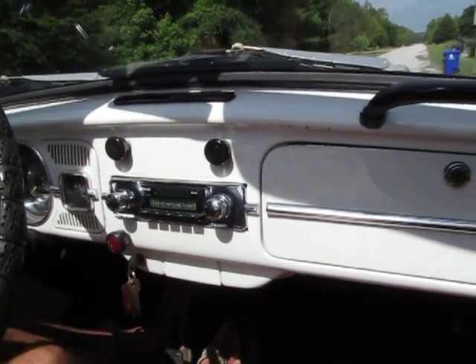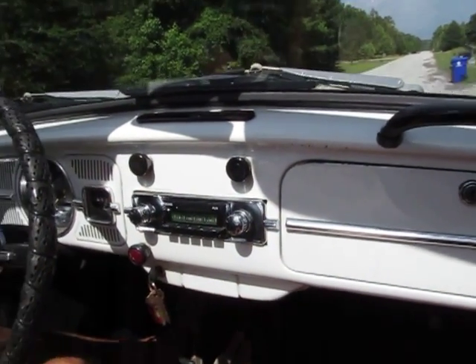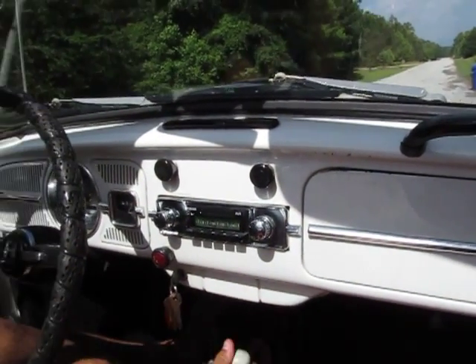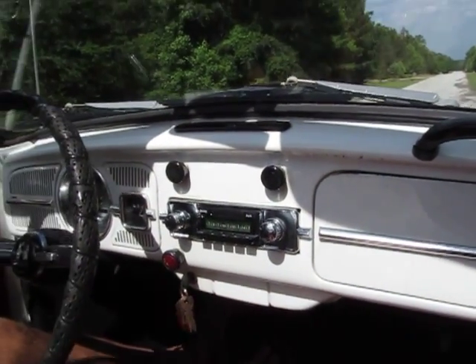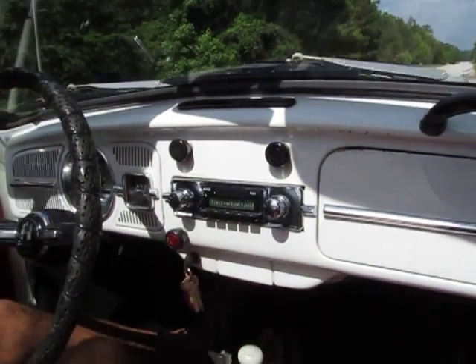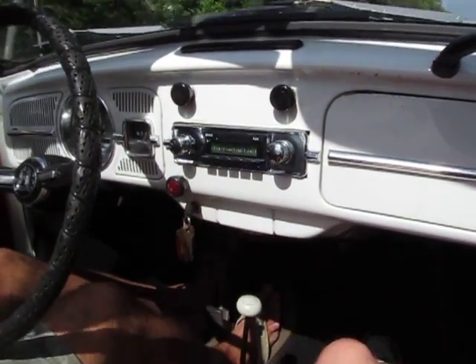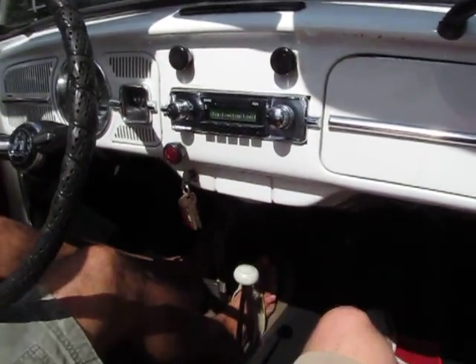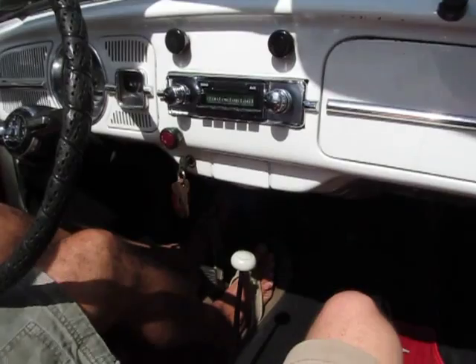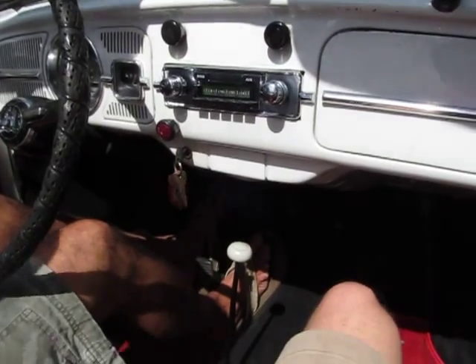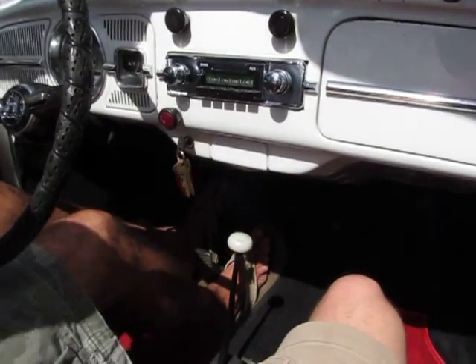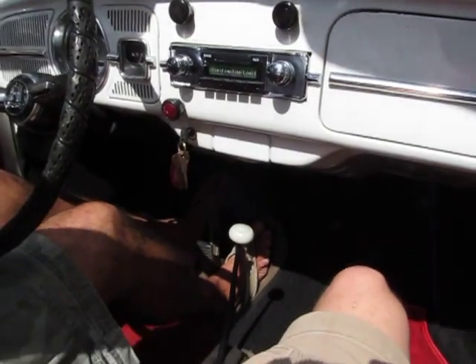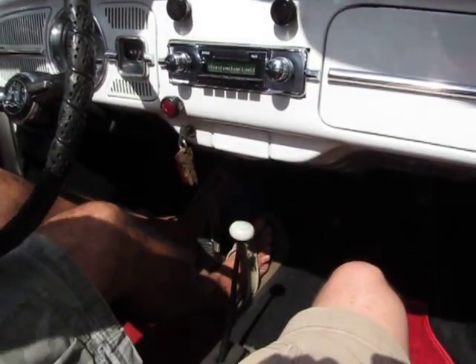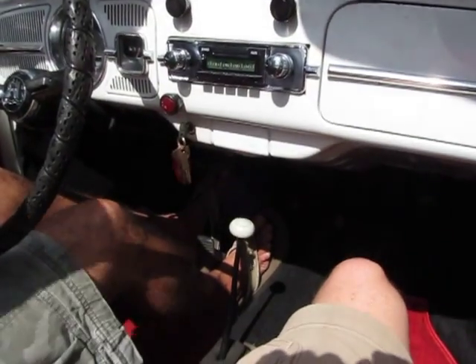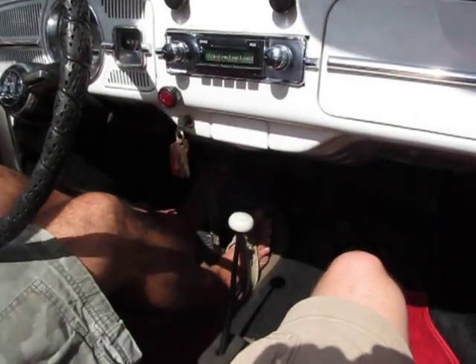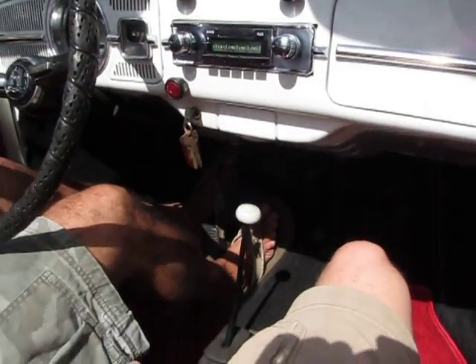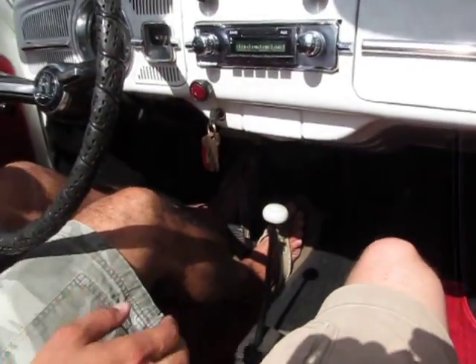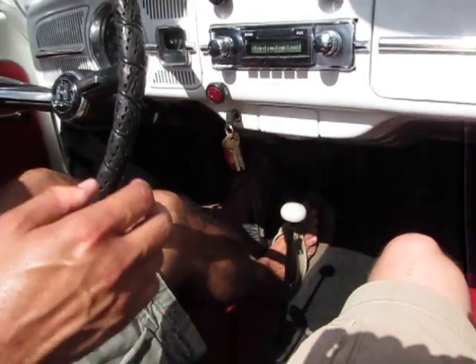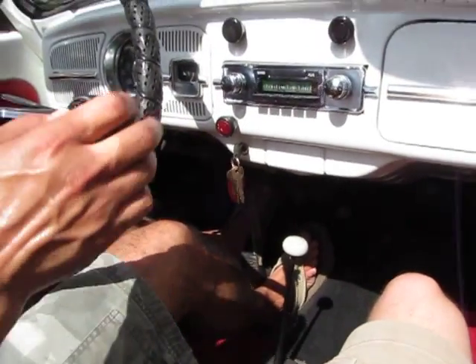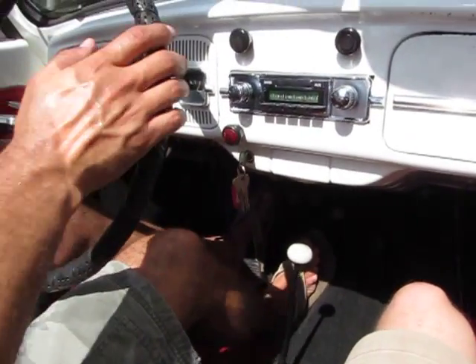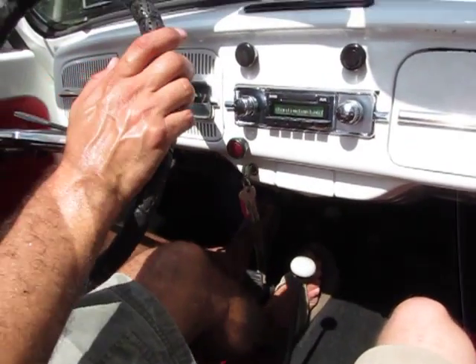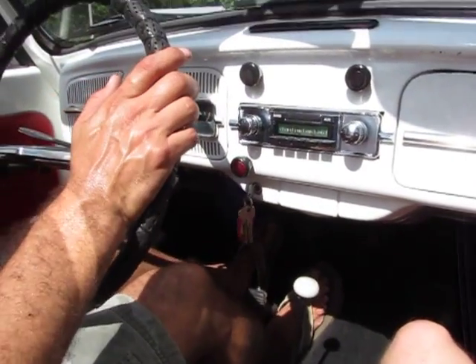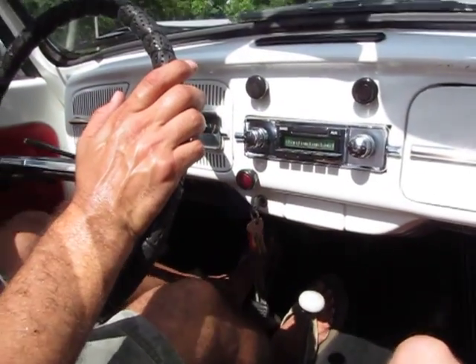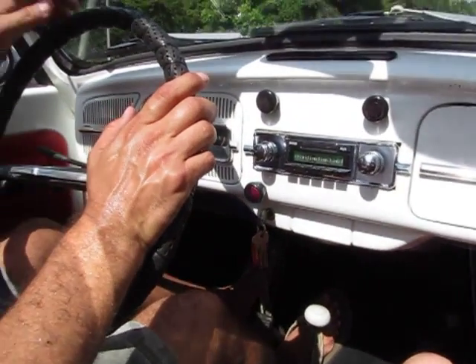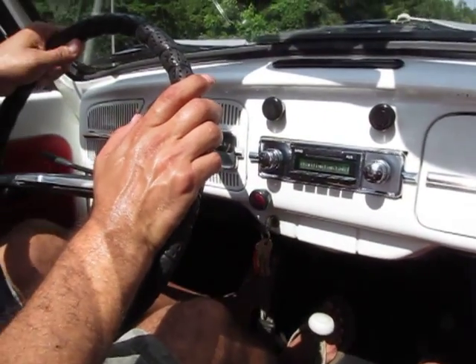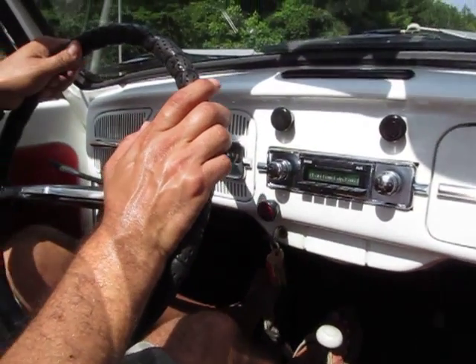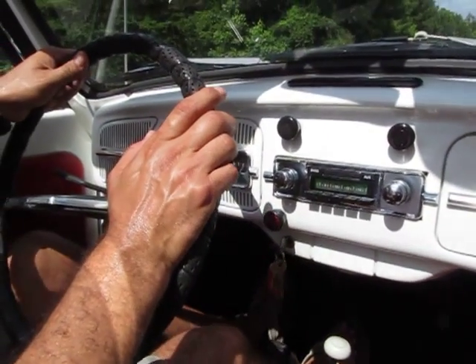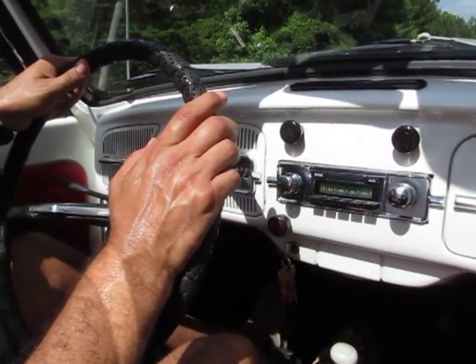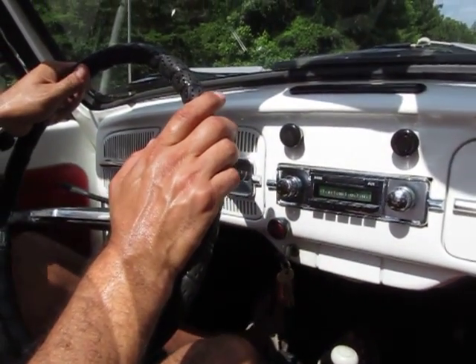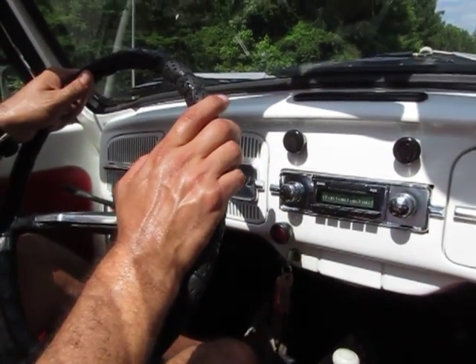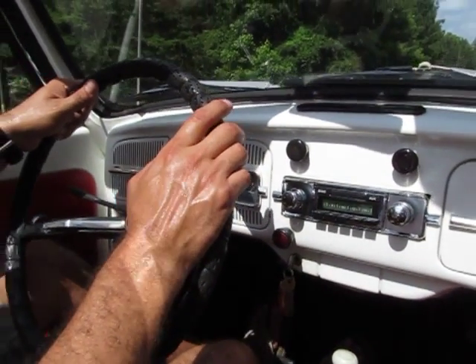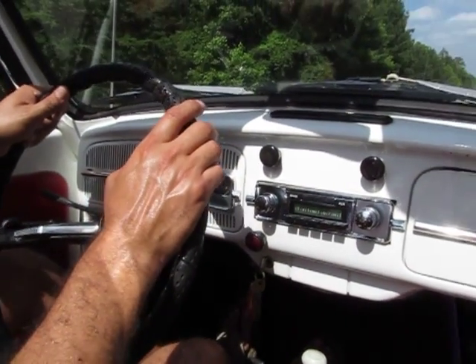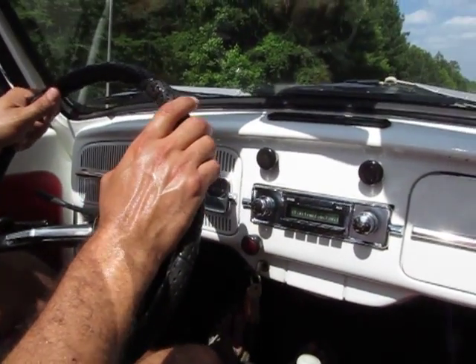This is a great driver, great driving car. It's got a great clutch in it.